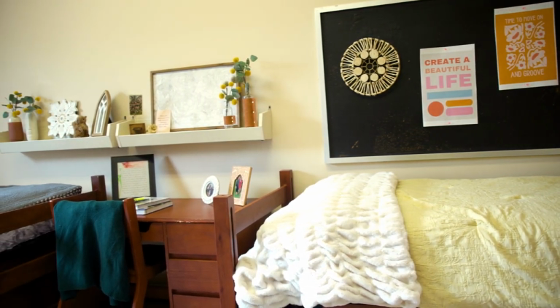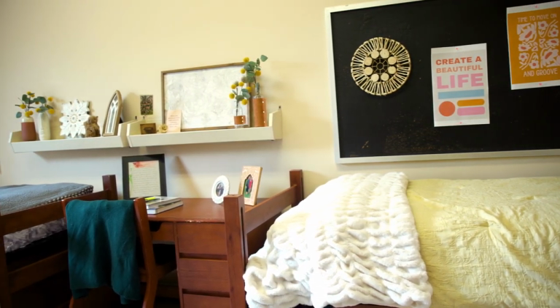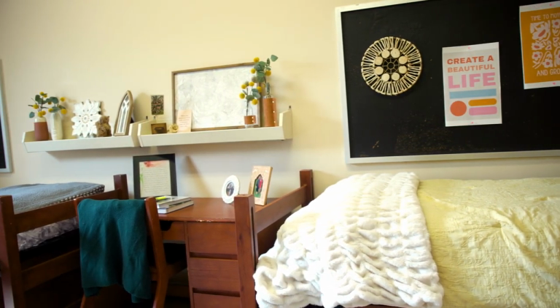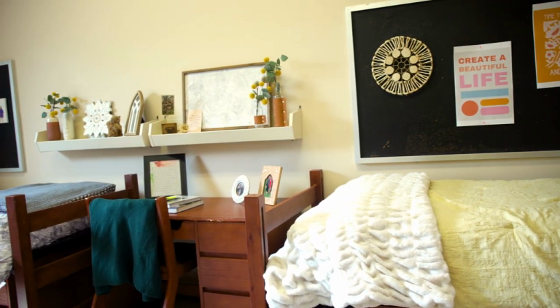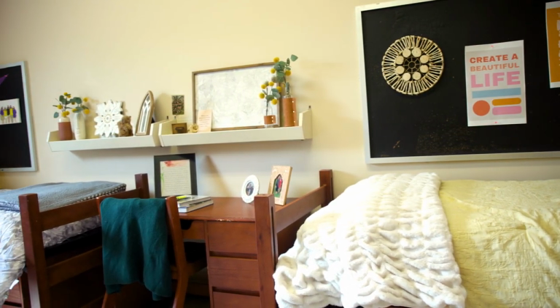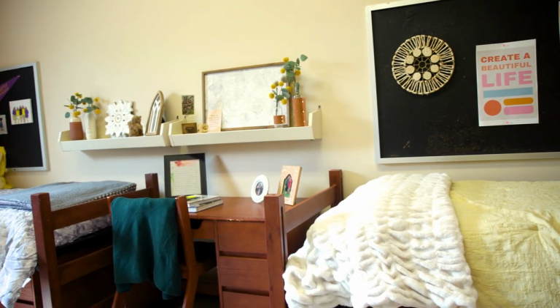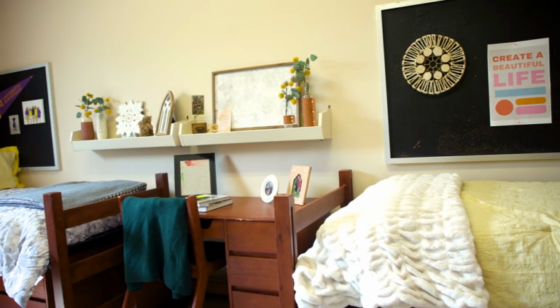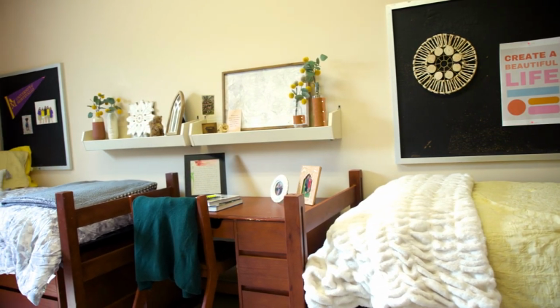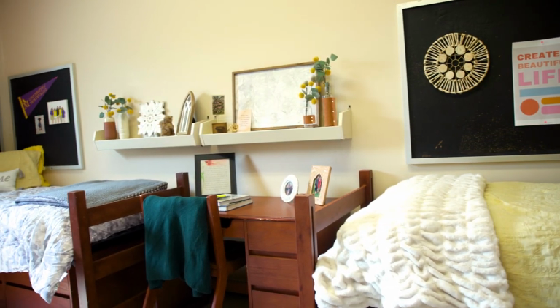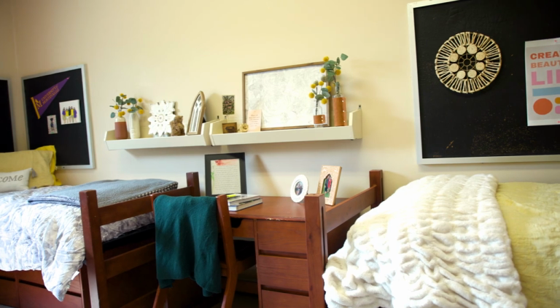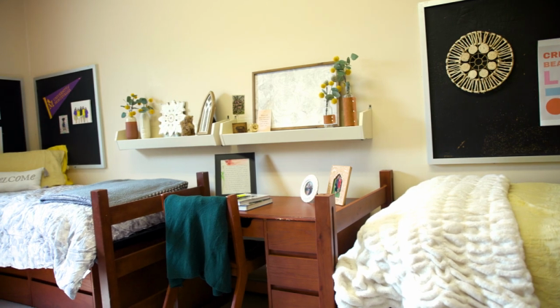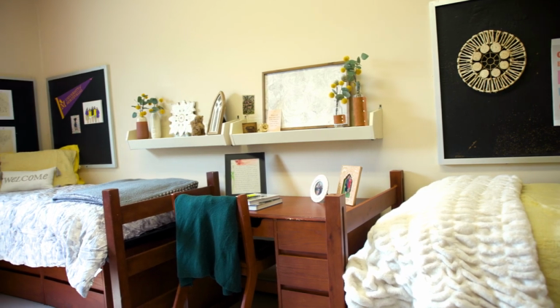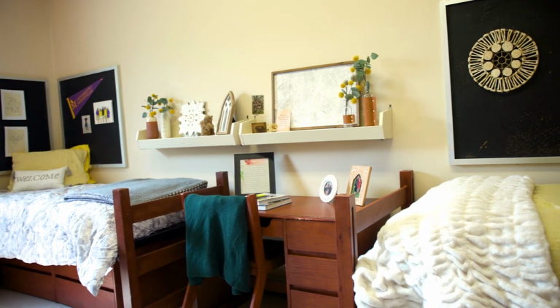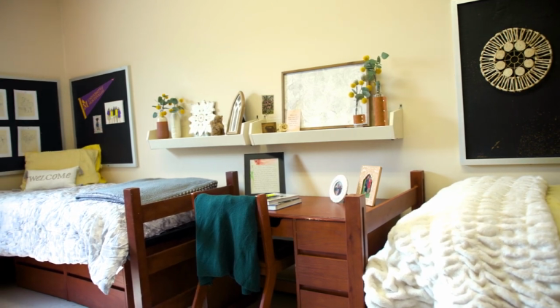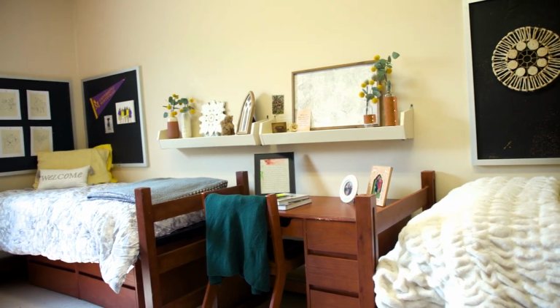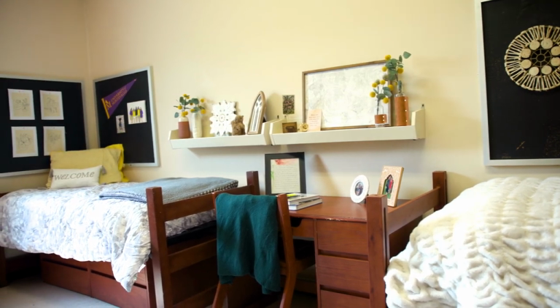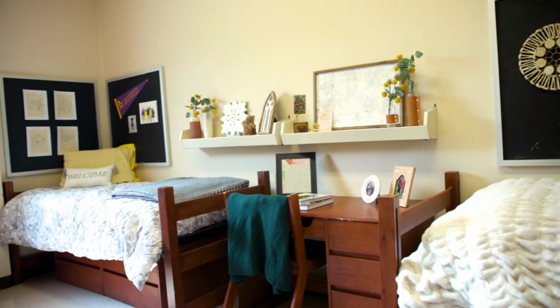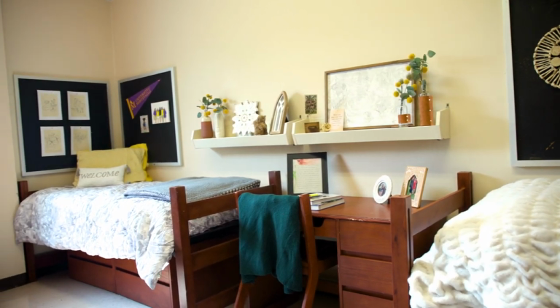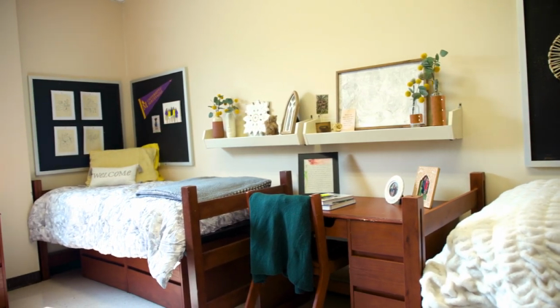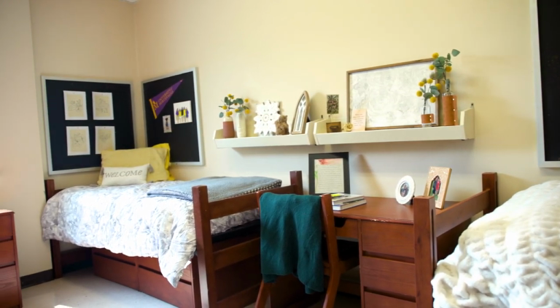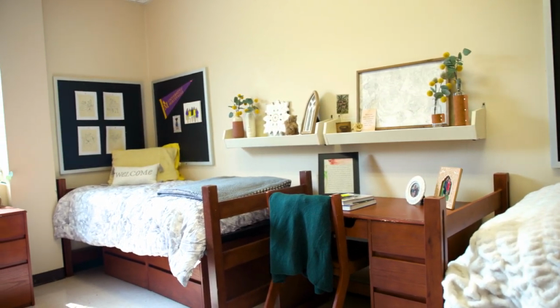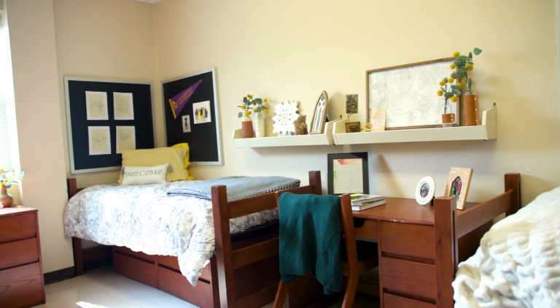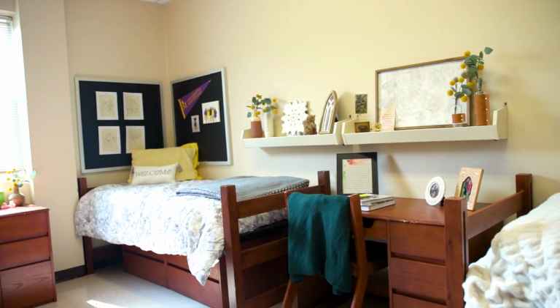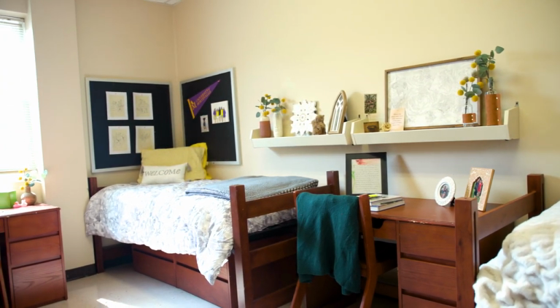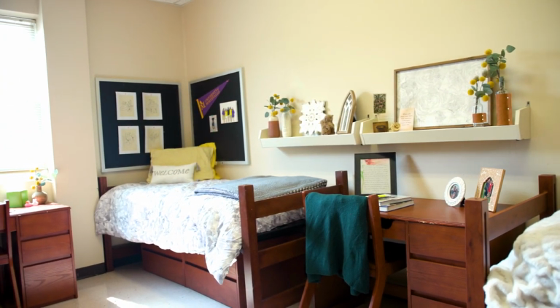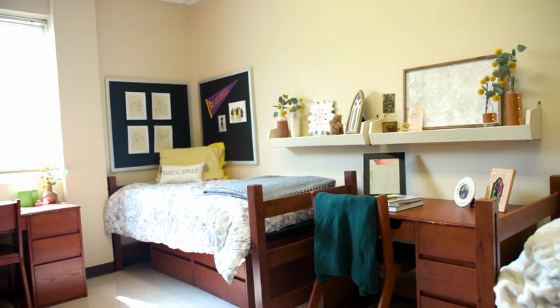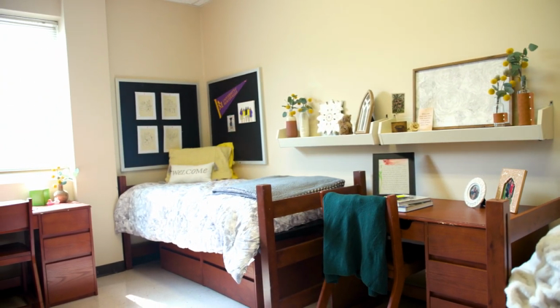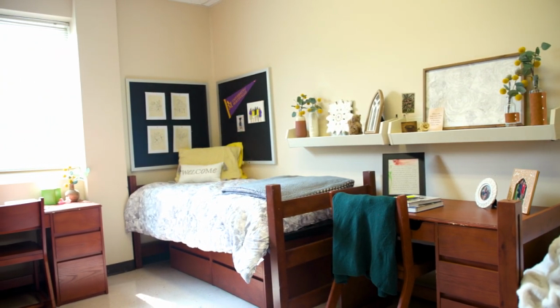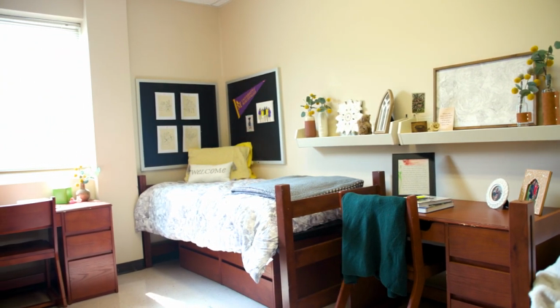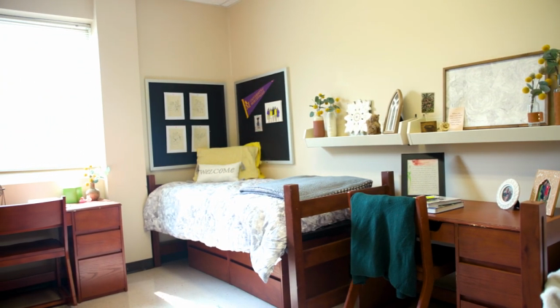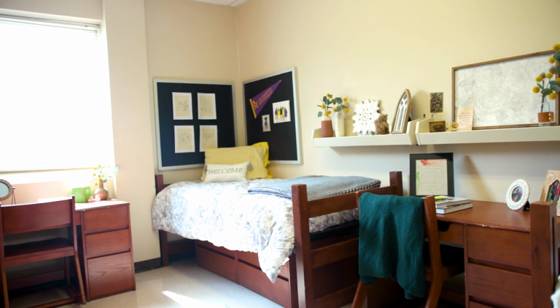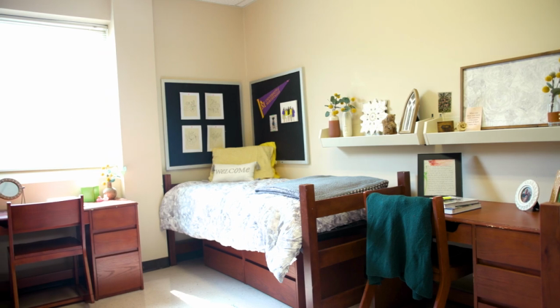Bedroom furniture provided for each resident includes a standard twin bed and mattress, a desk, a desk chair, and two dressers.